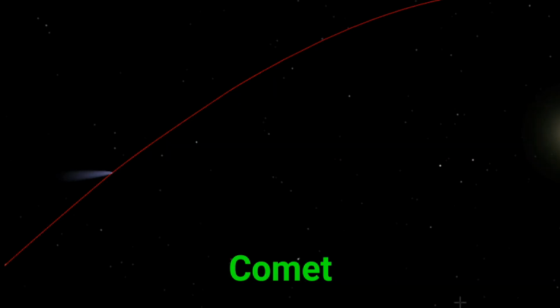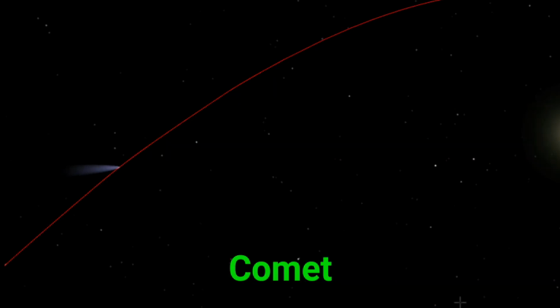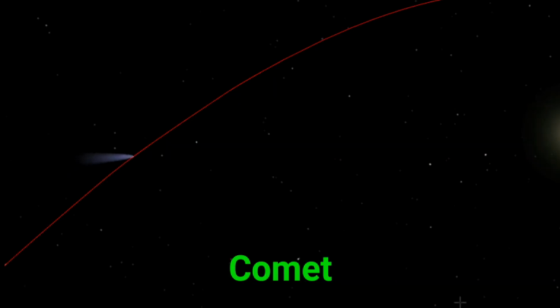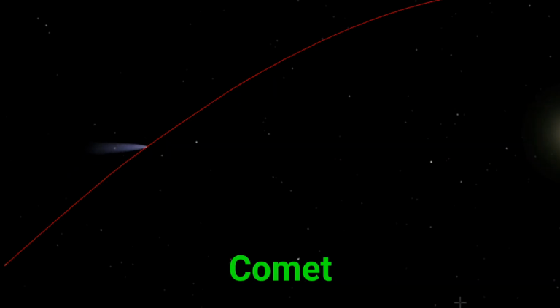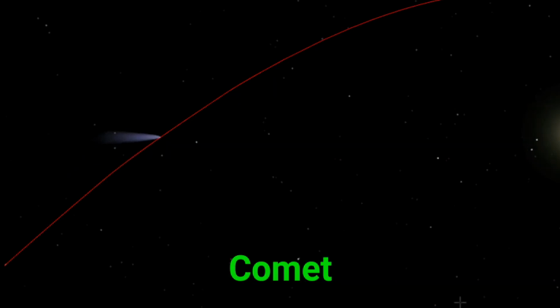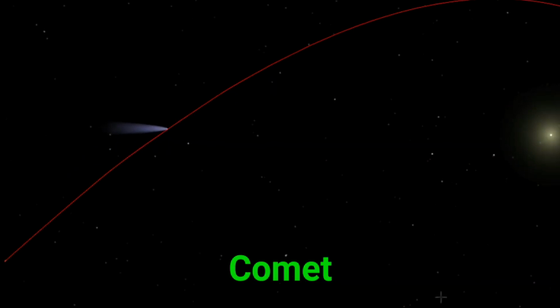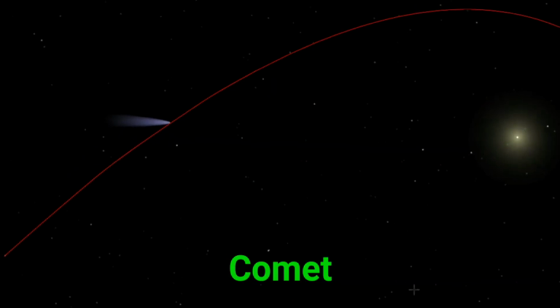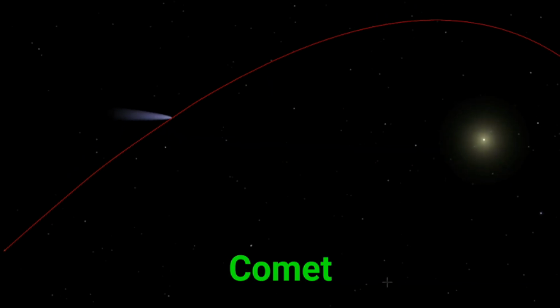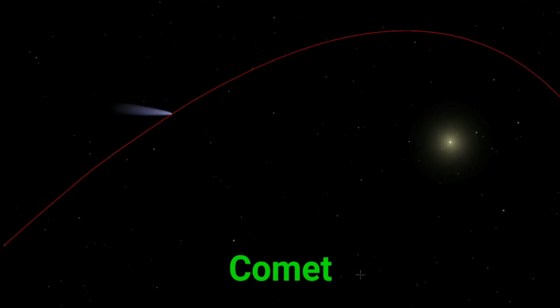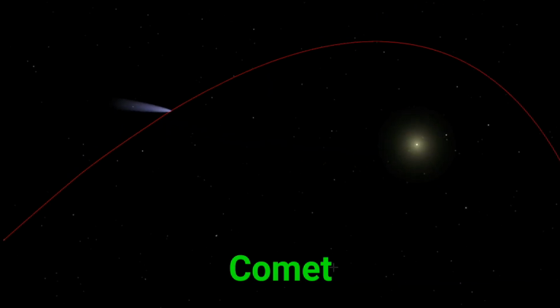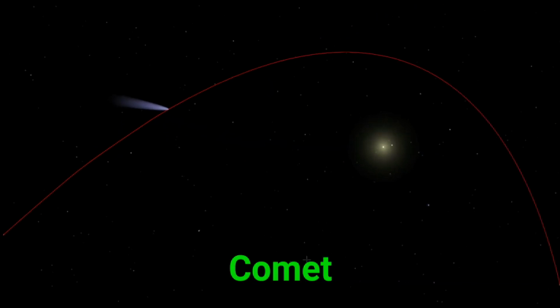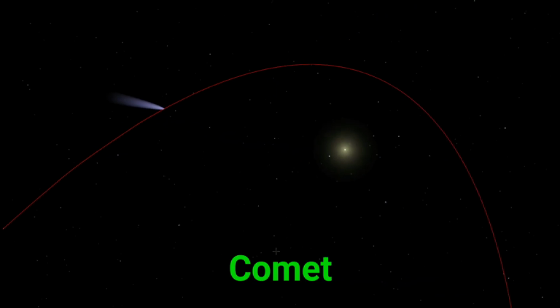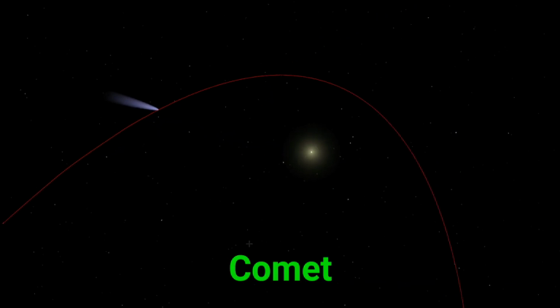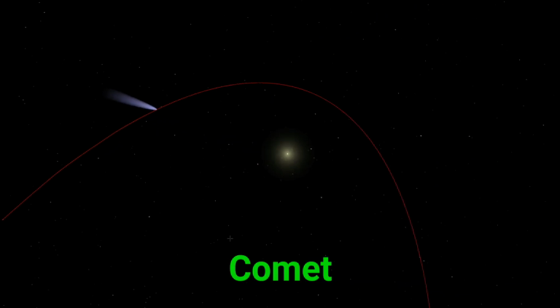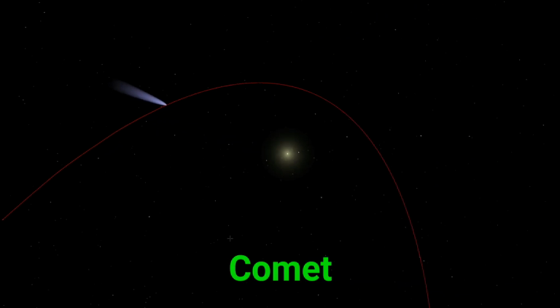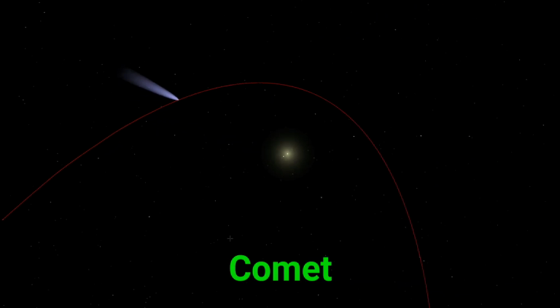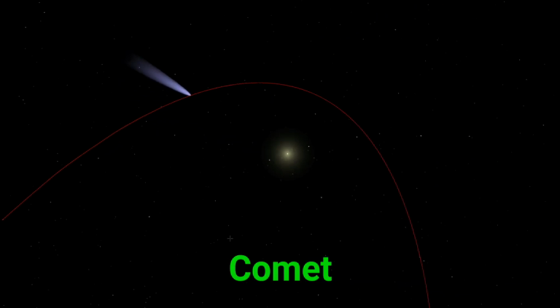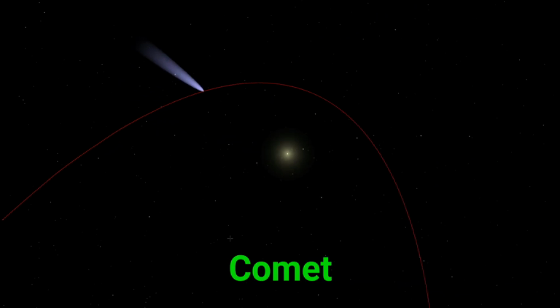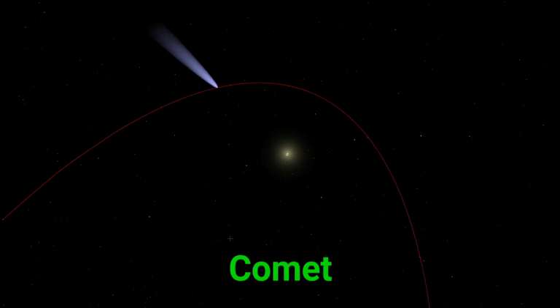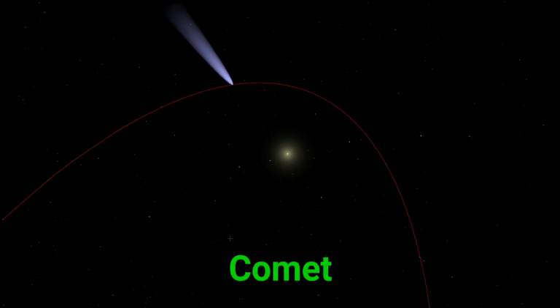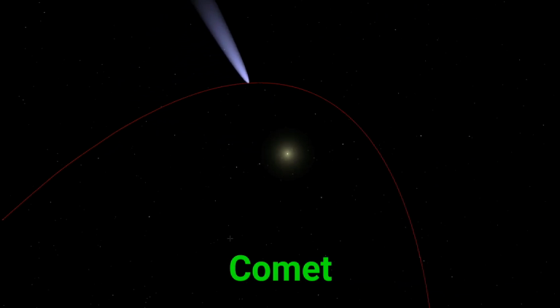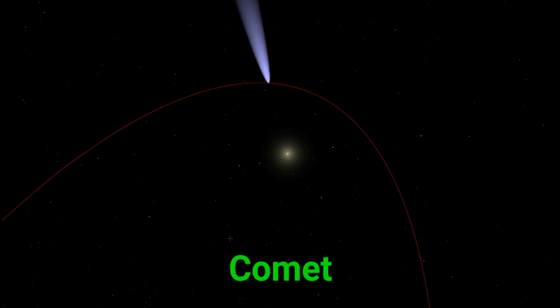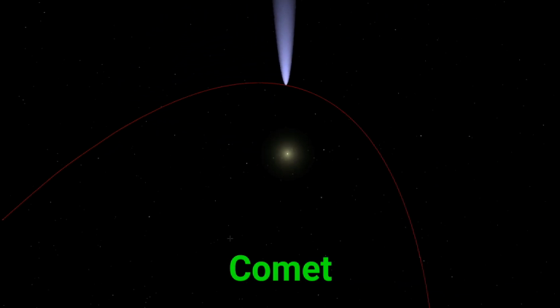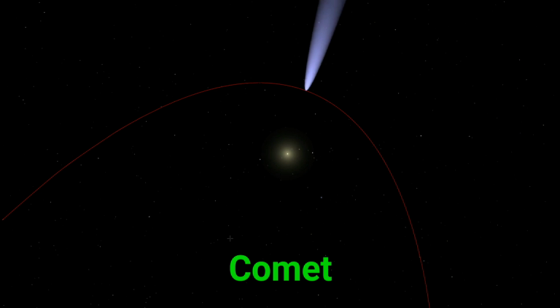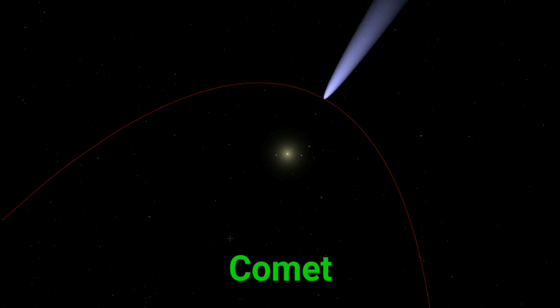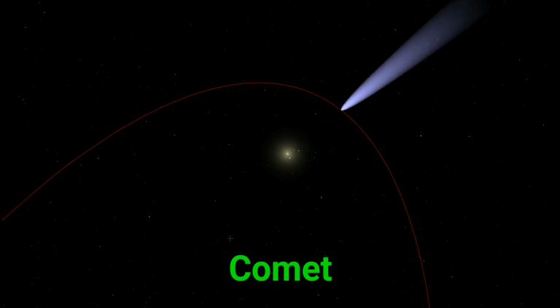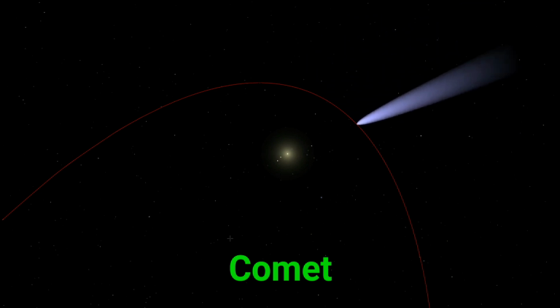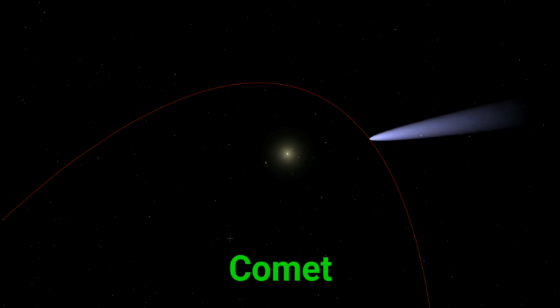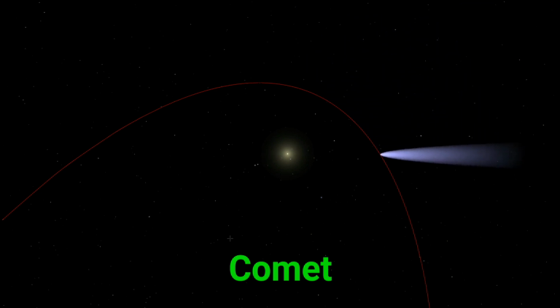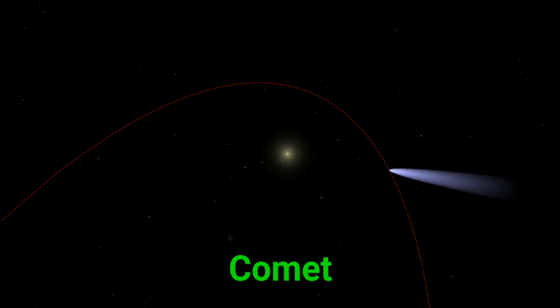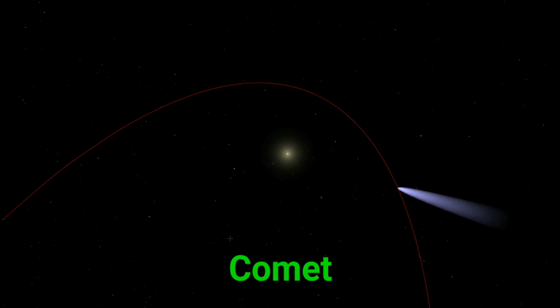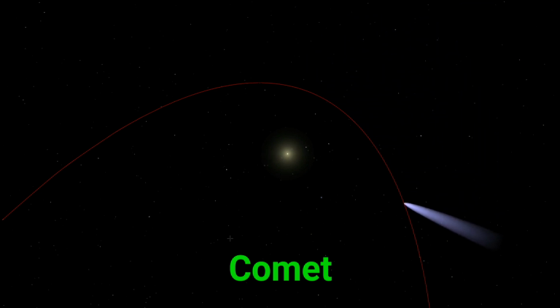This is a comet. A comet is like a dirty snowball flying through space with a glowing tail.